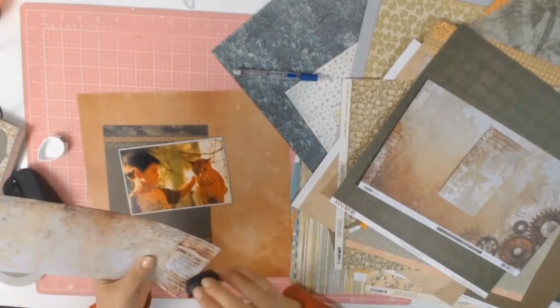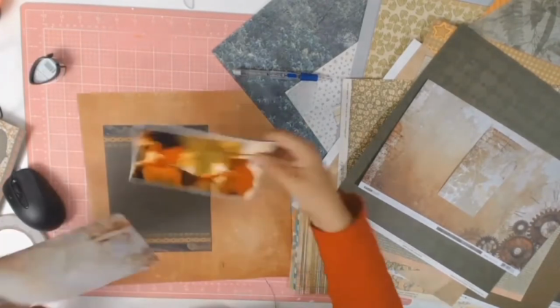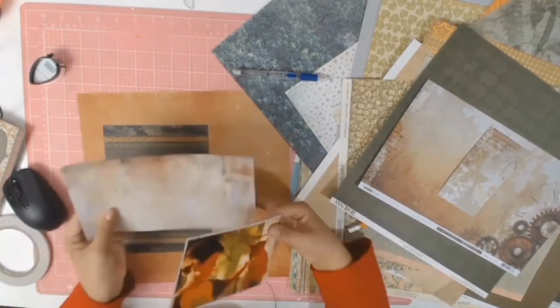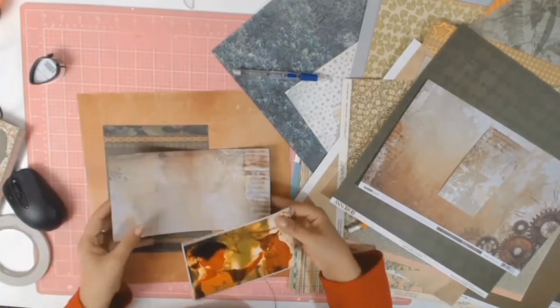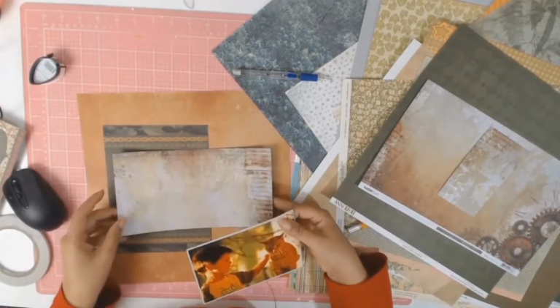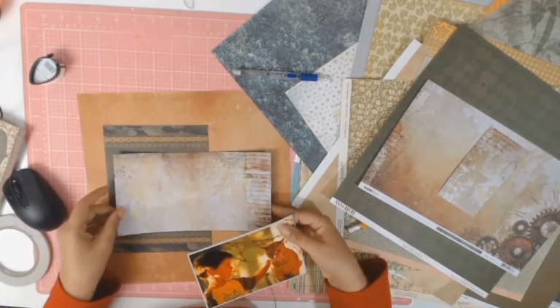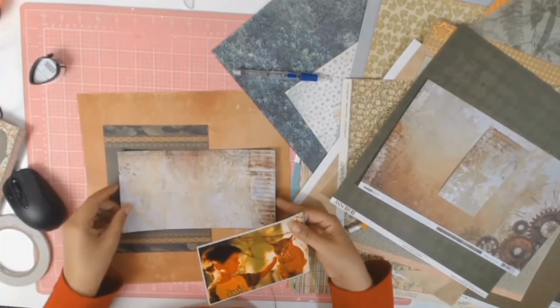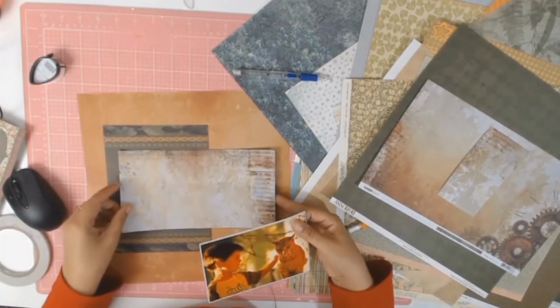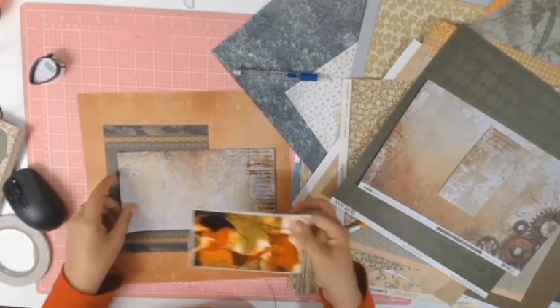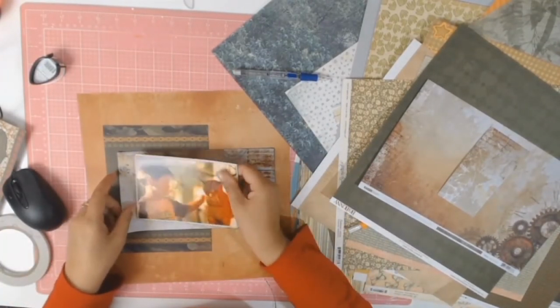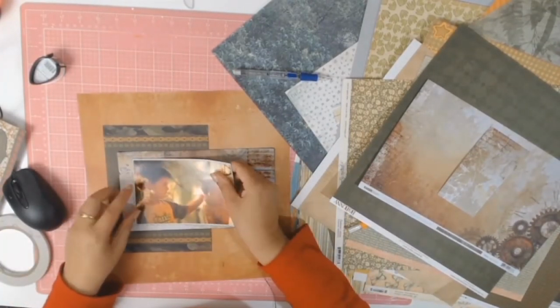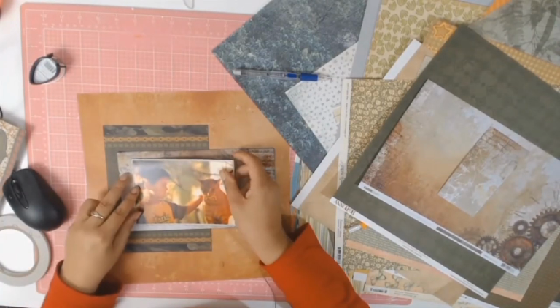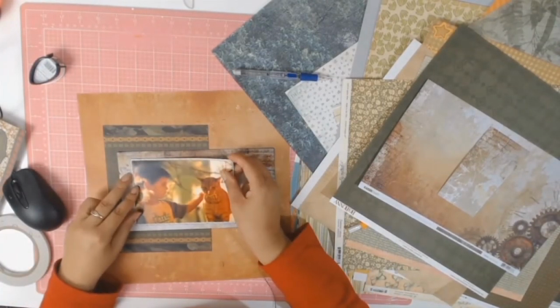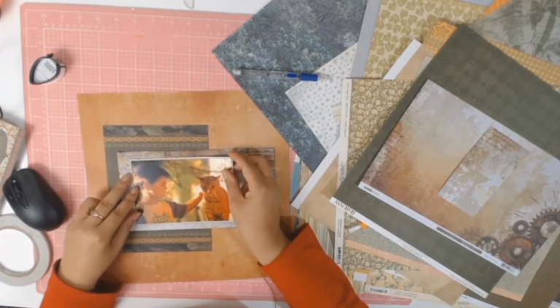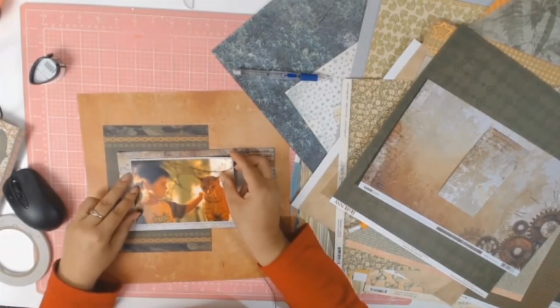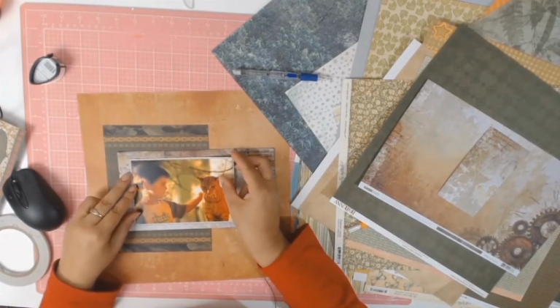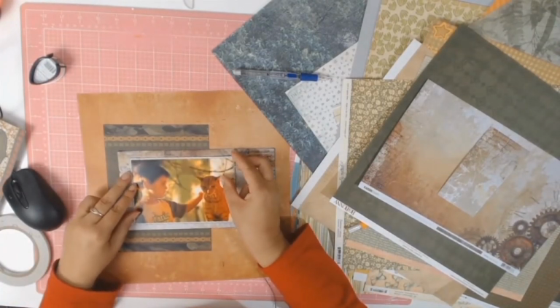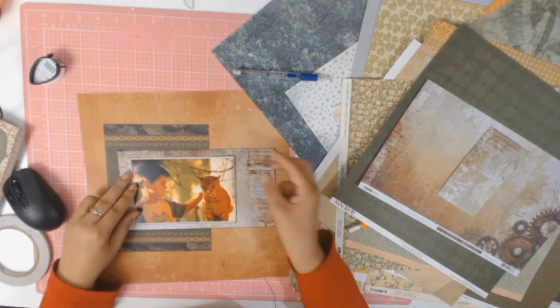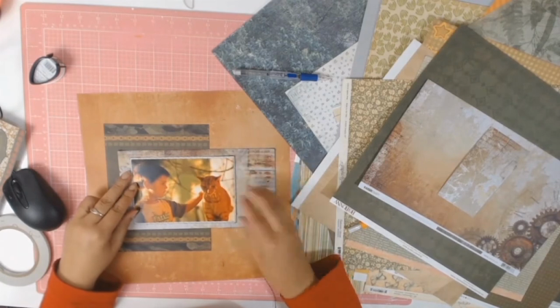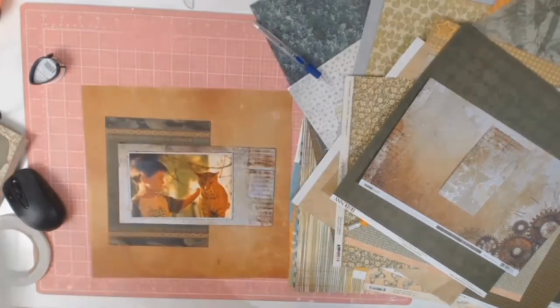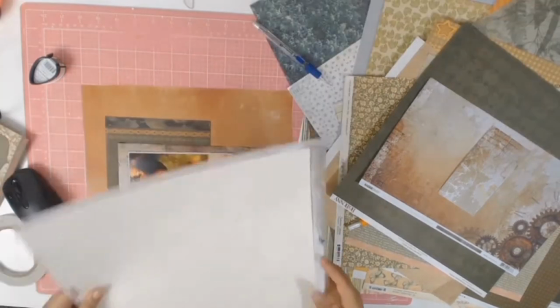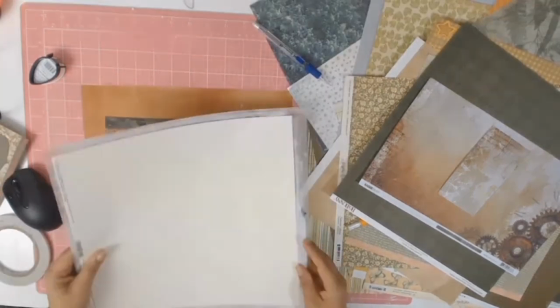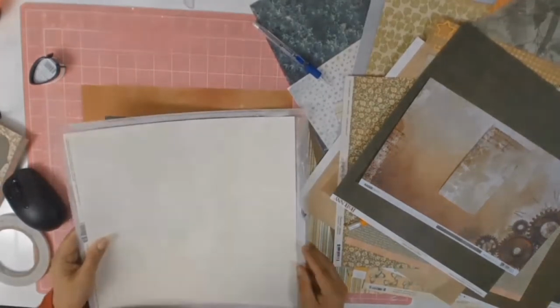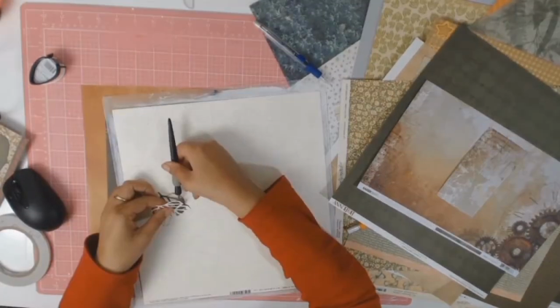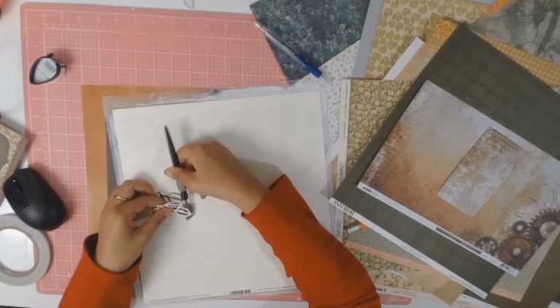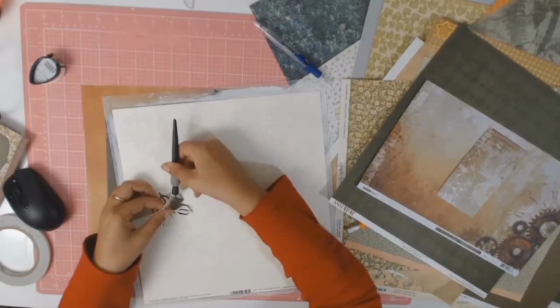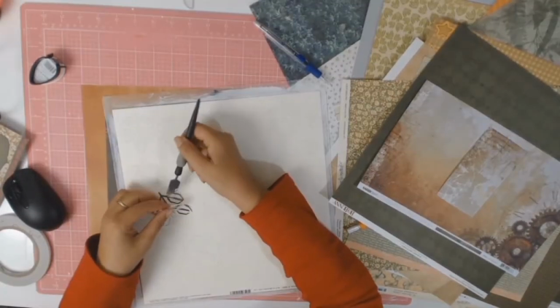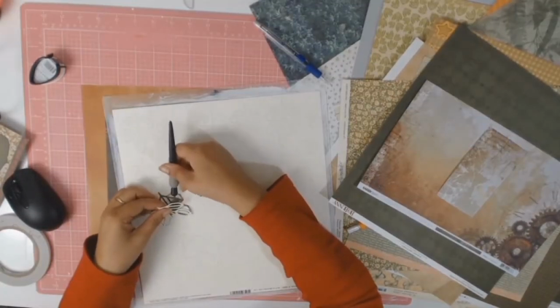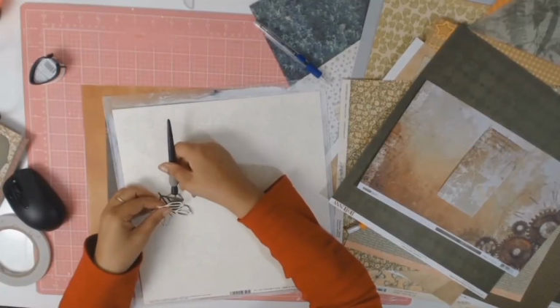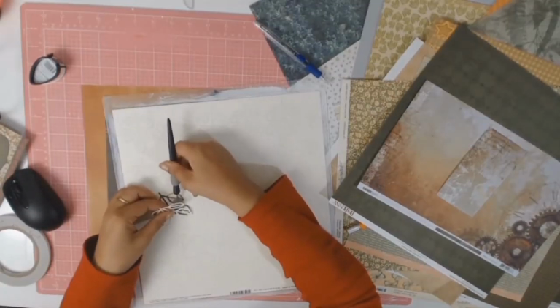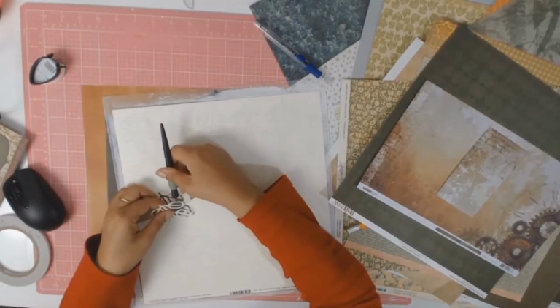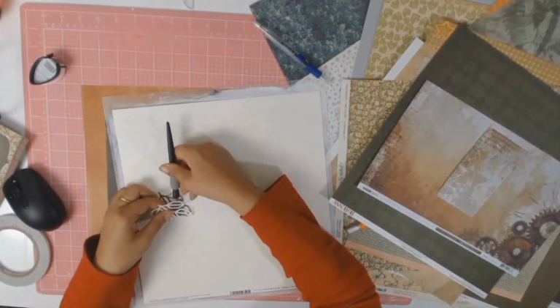Of course I'm going to be inking all my sides with that same Grey Flannel ink I used earlier.